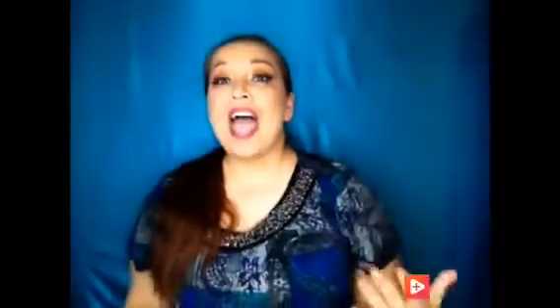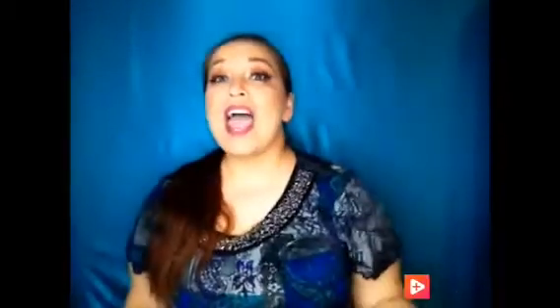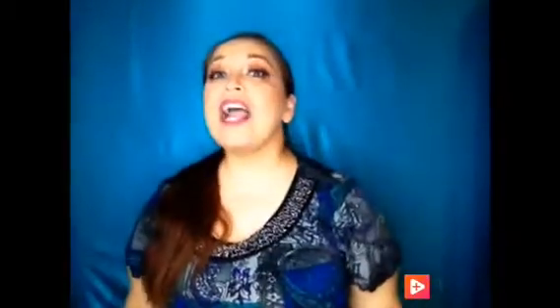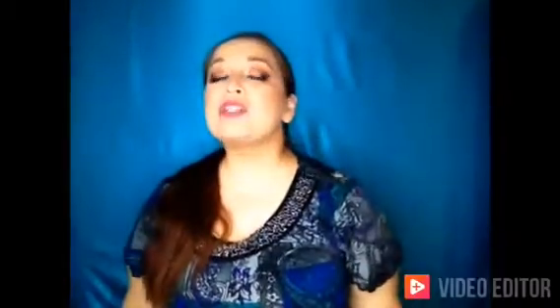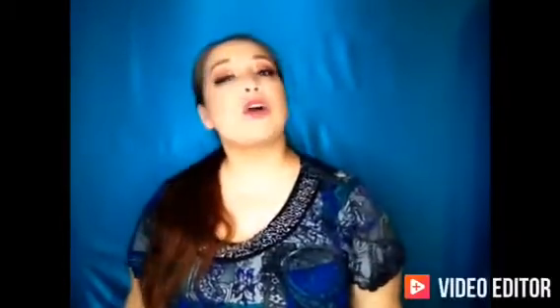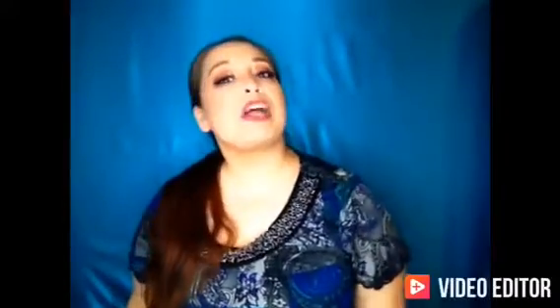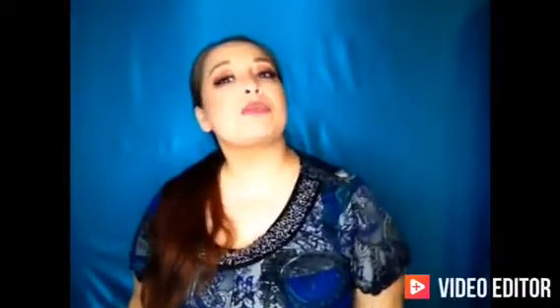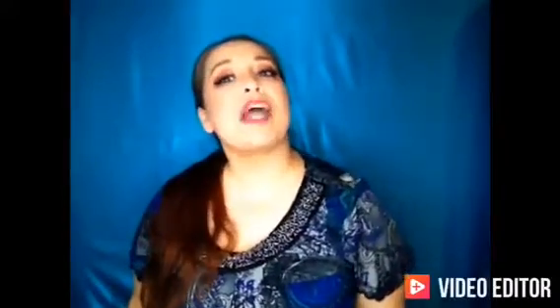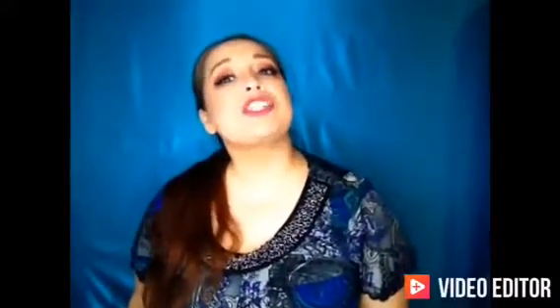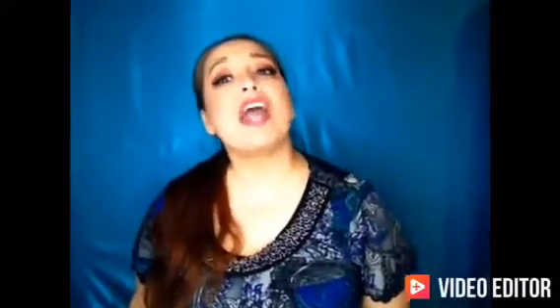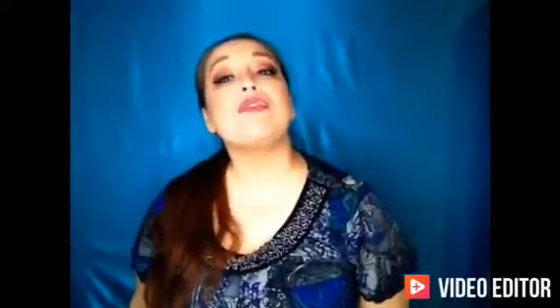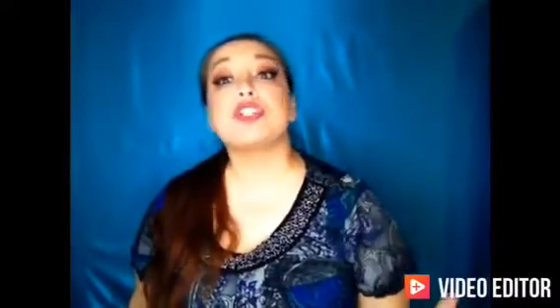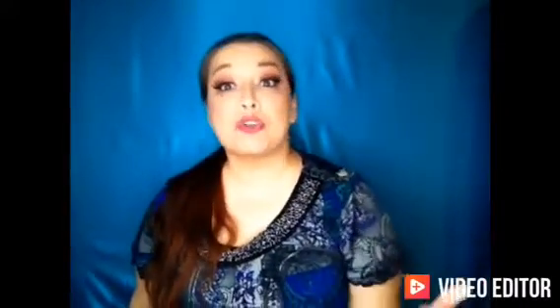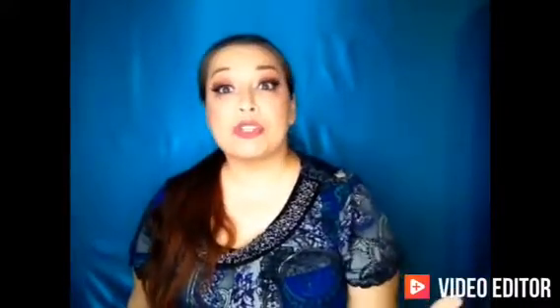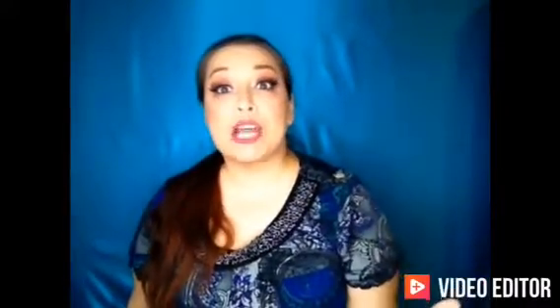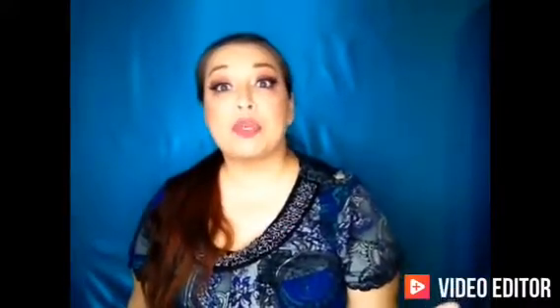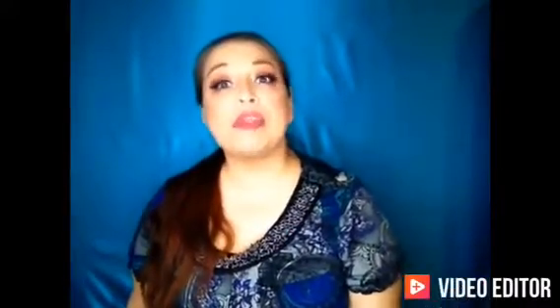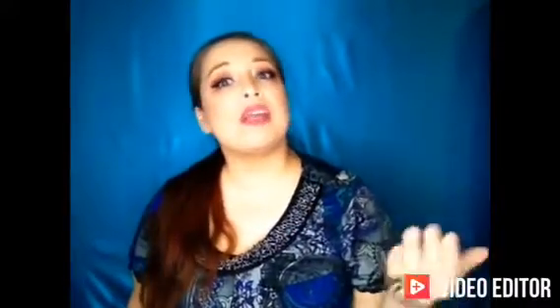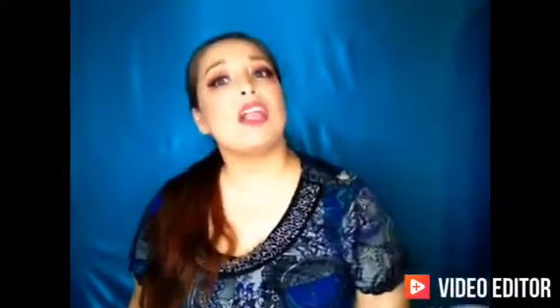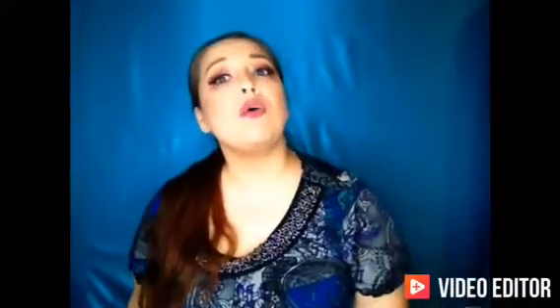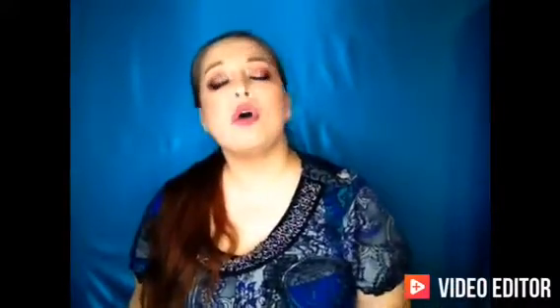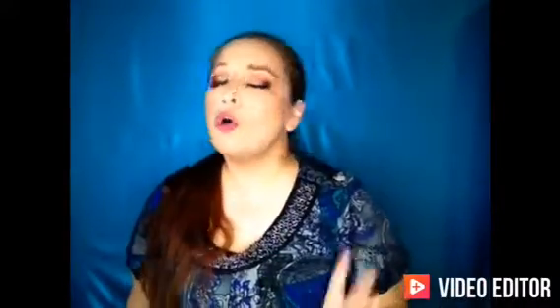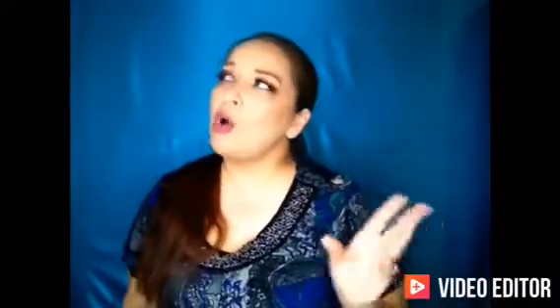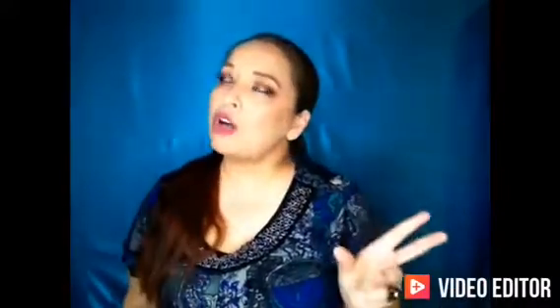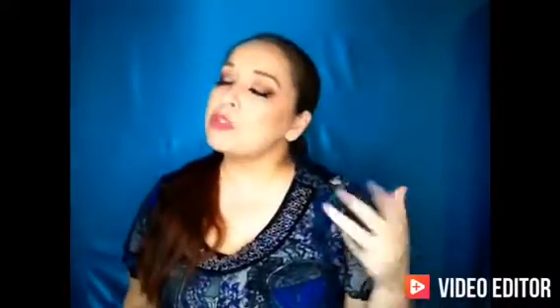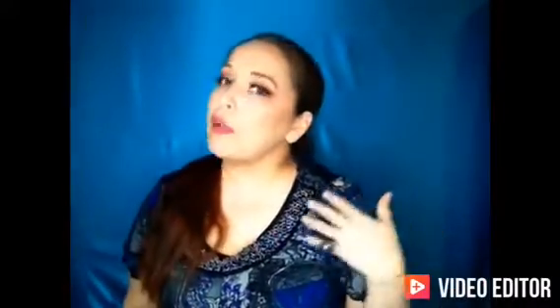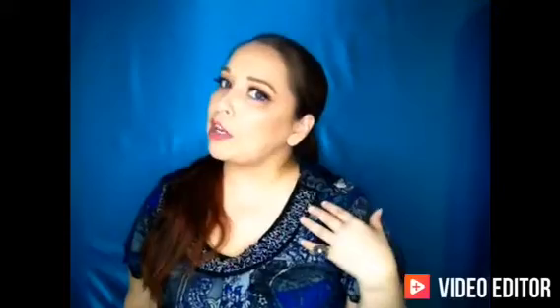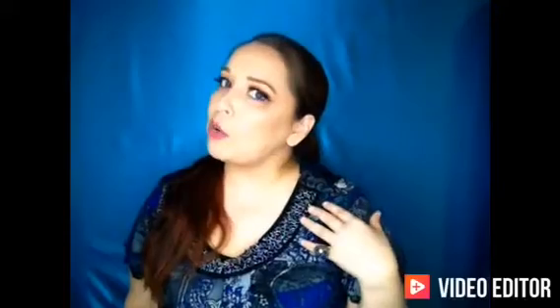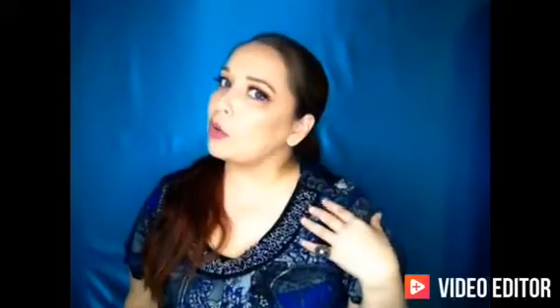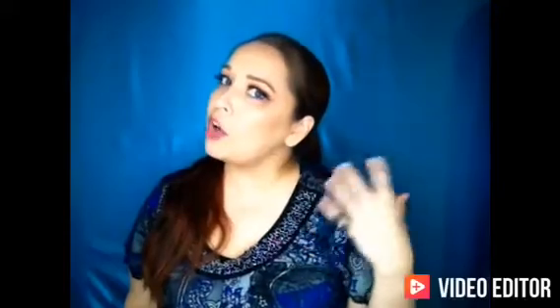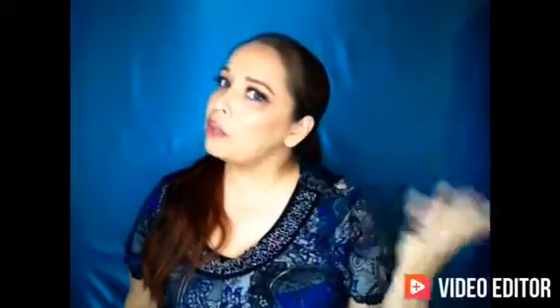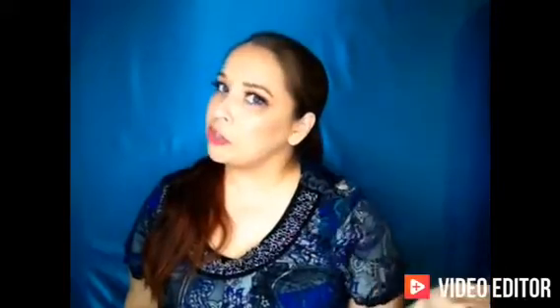Hey guys, welcome back to my channel. If this is your first time with me, then hello. Welcome to my little corner of YouTube.